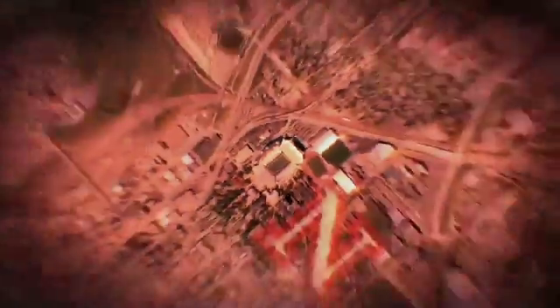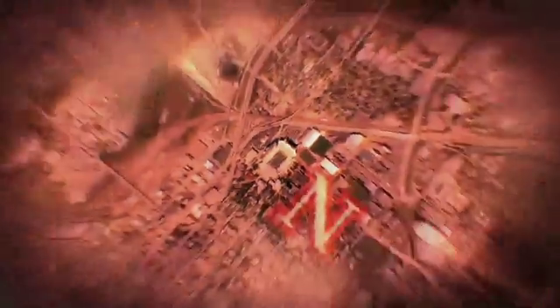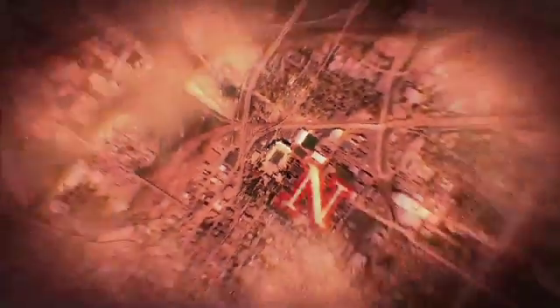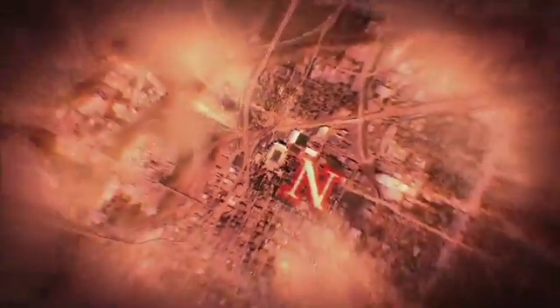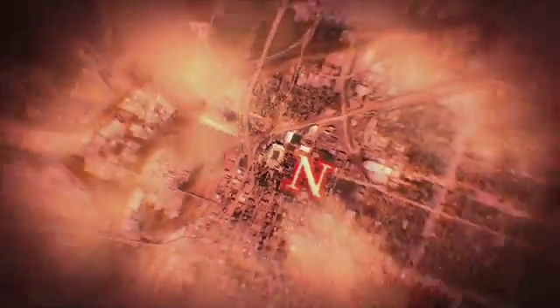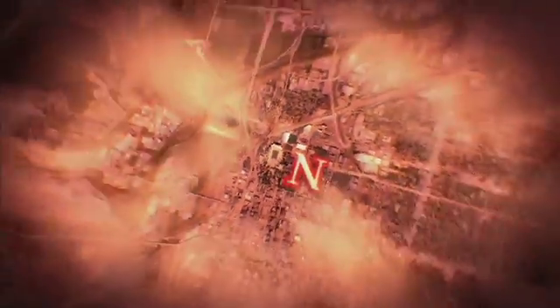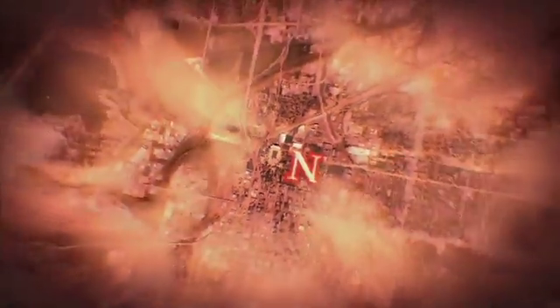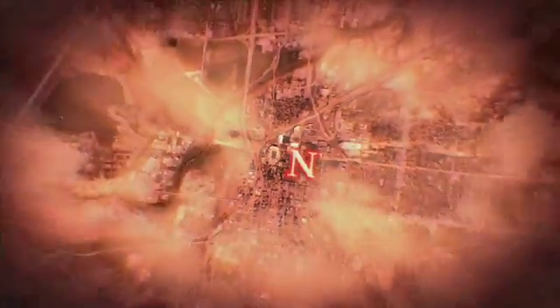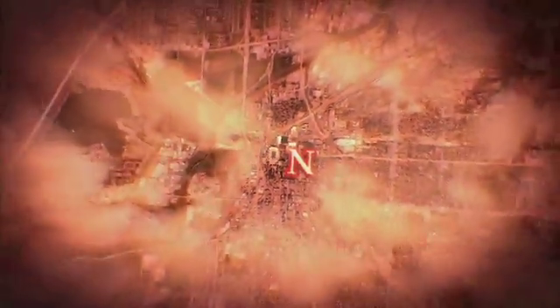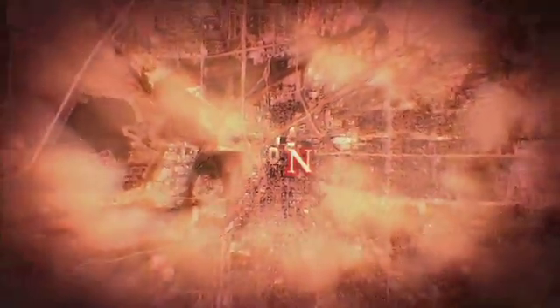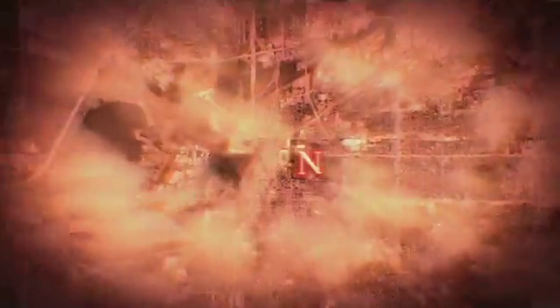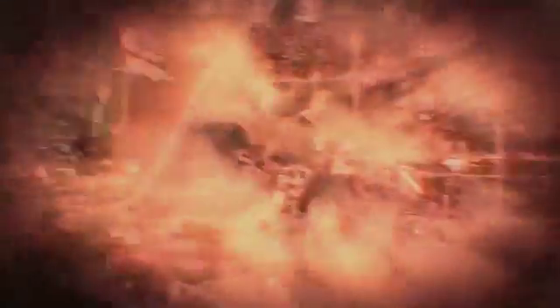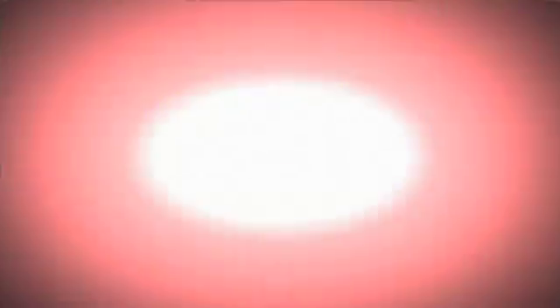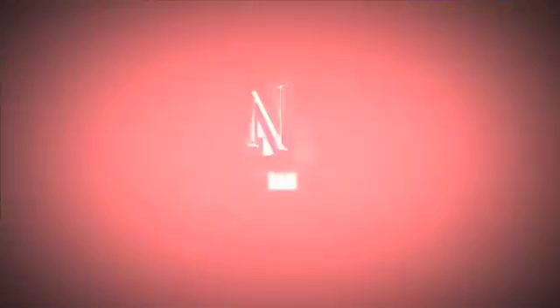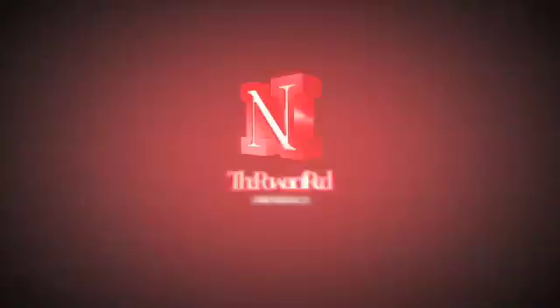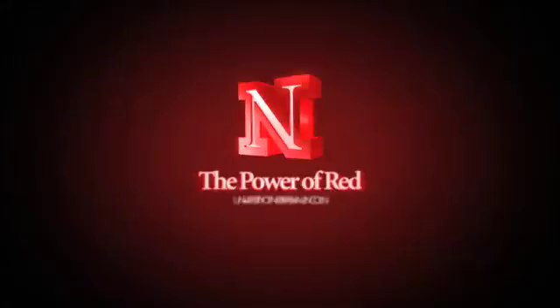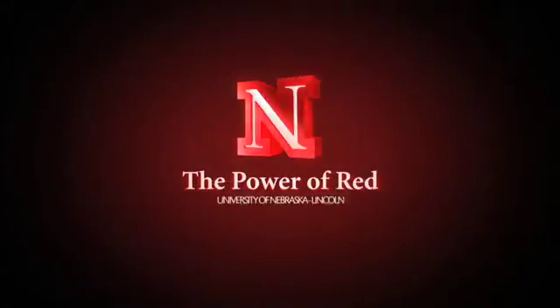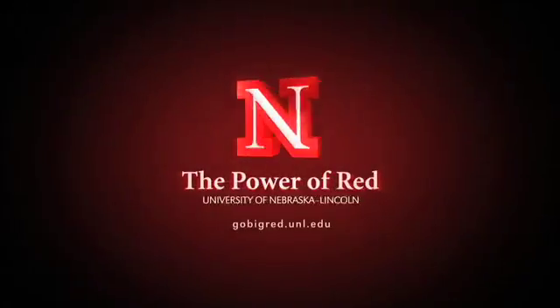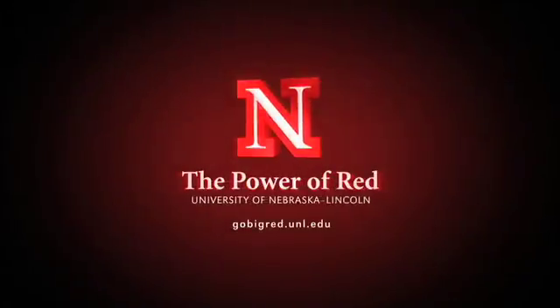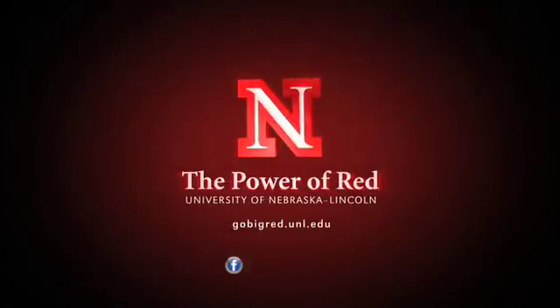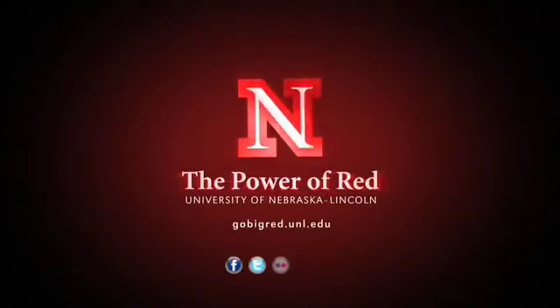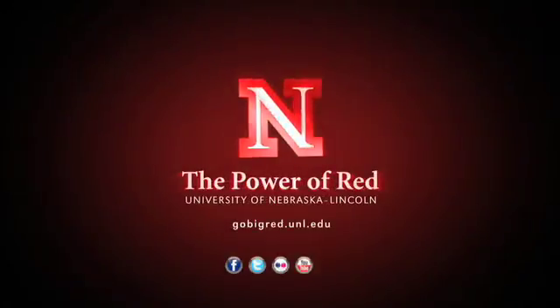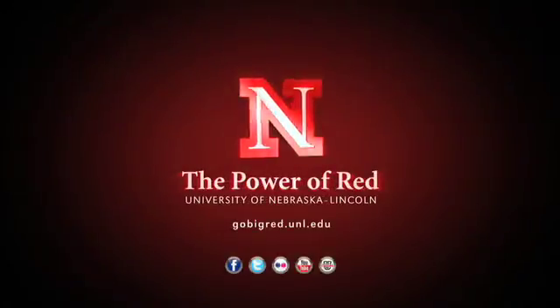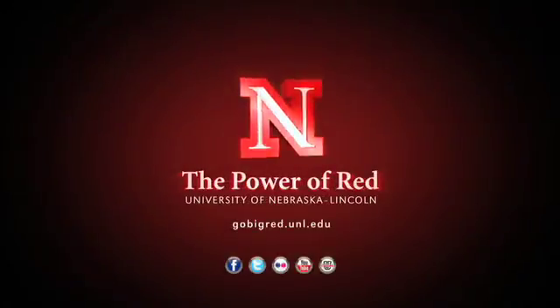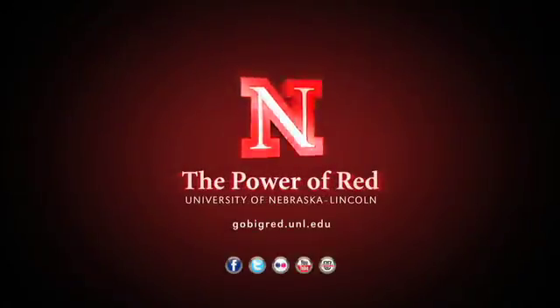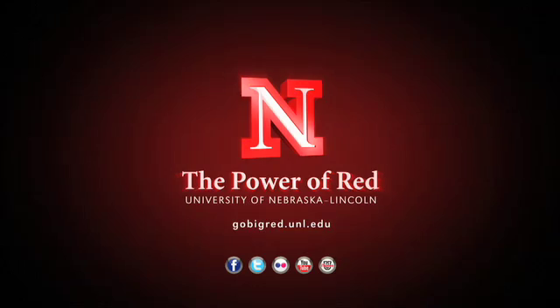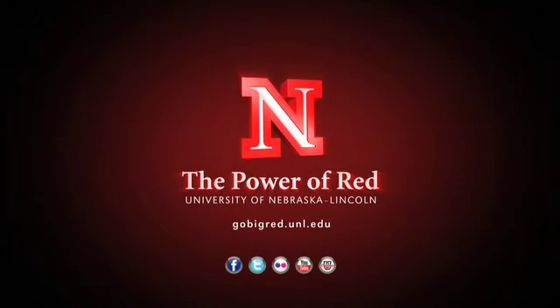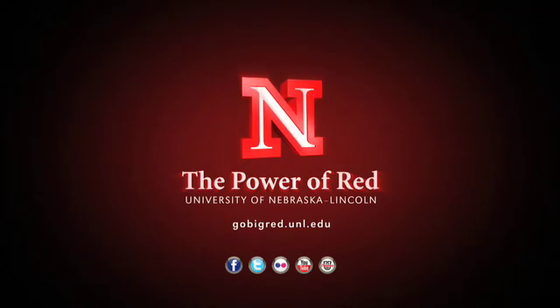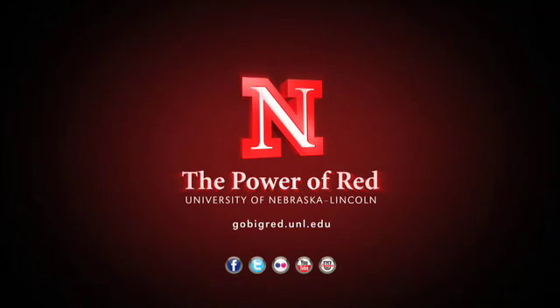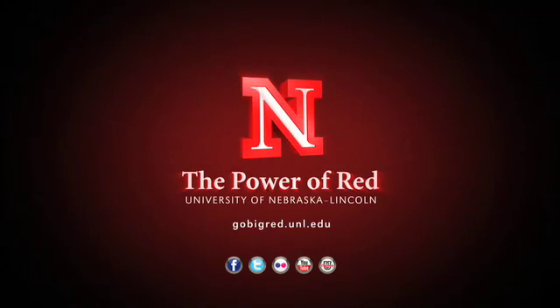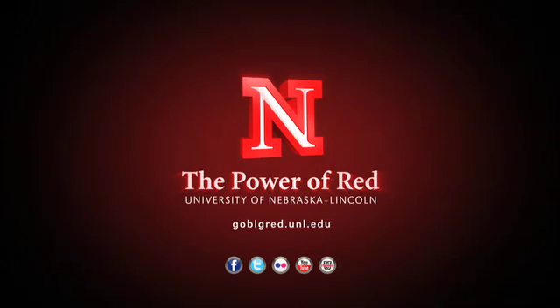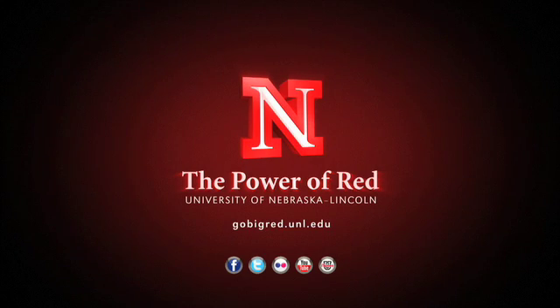Put yourself on the map at gobigred.unl.edu